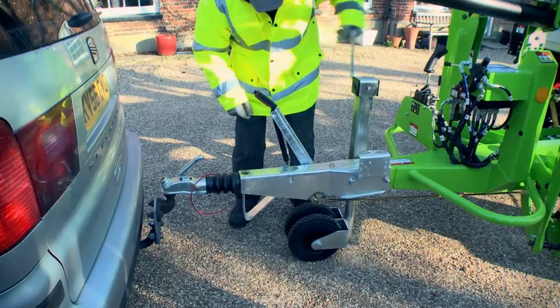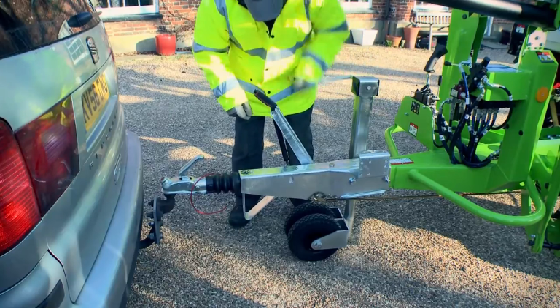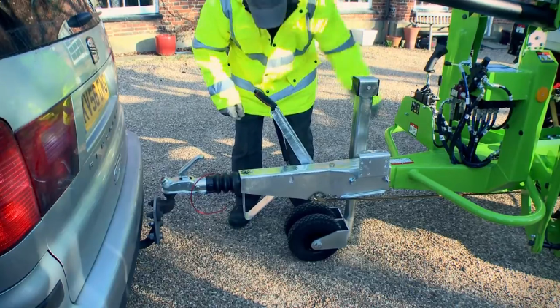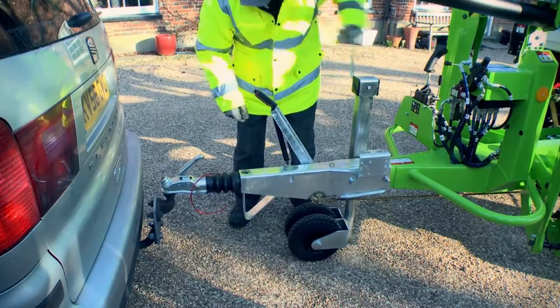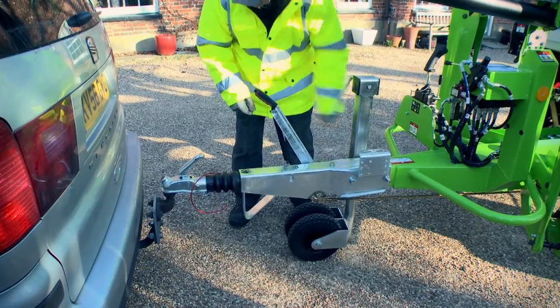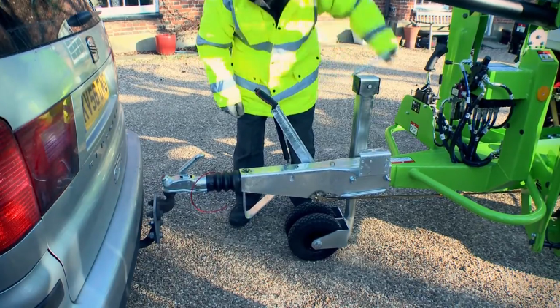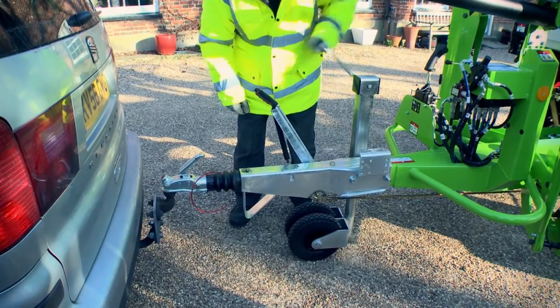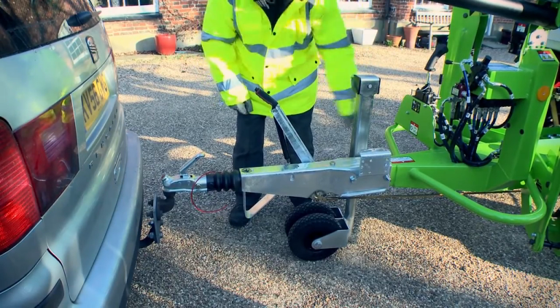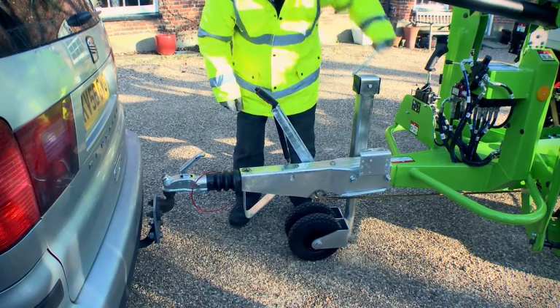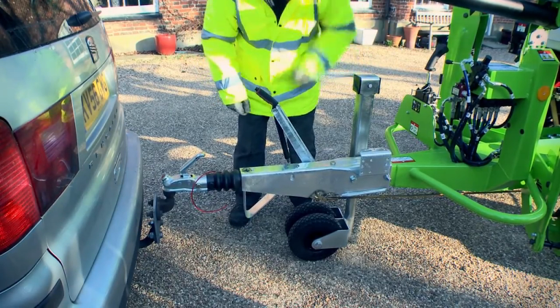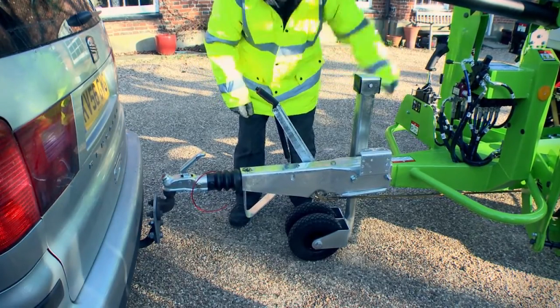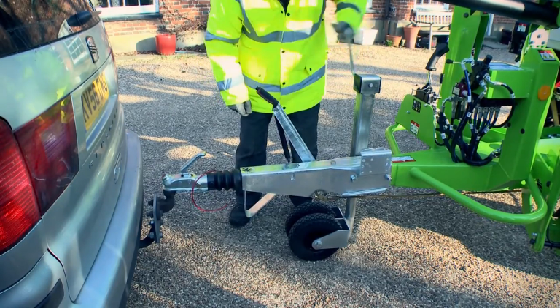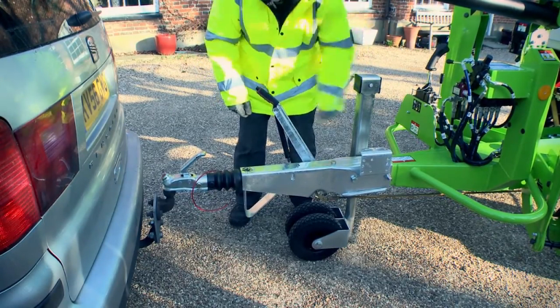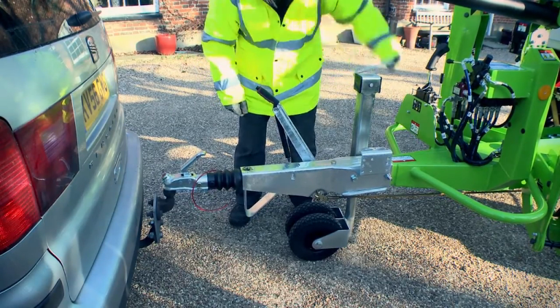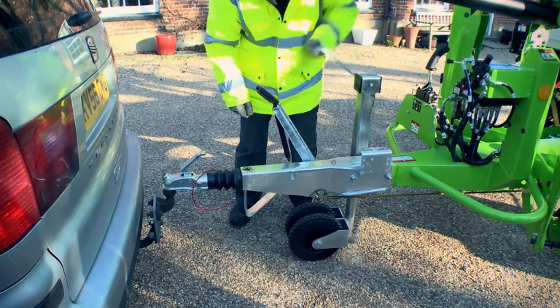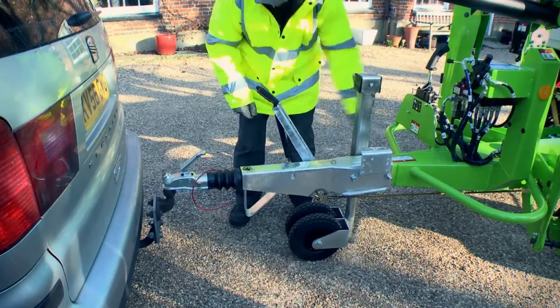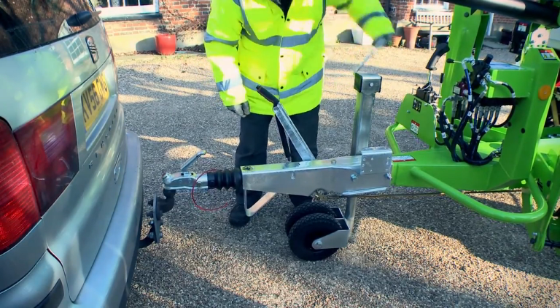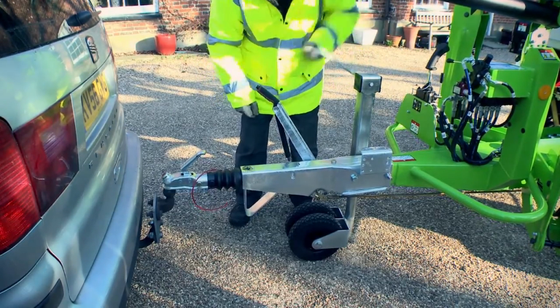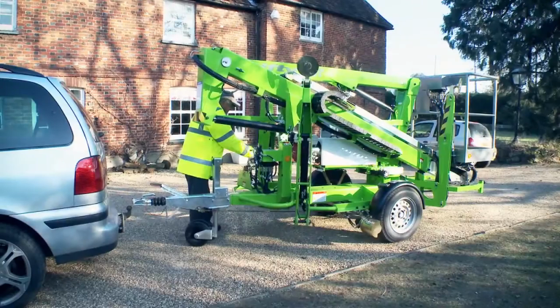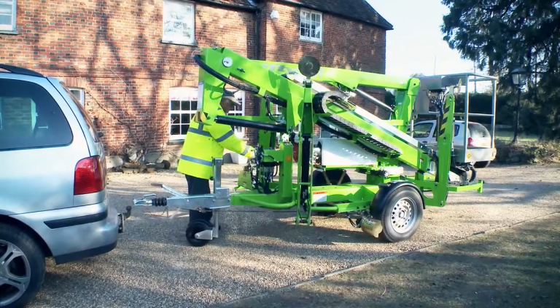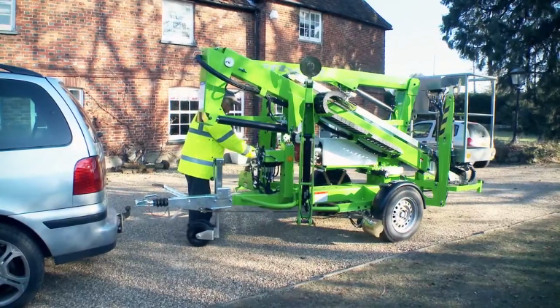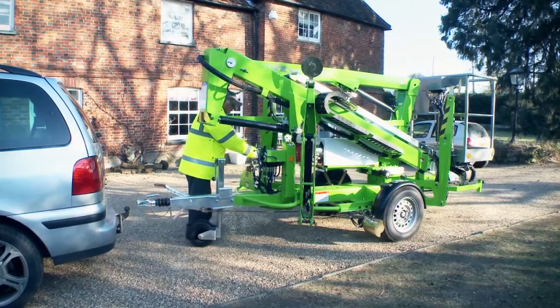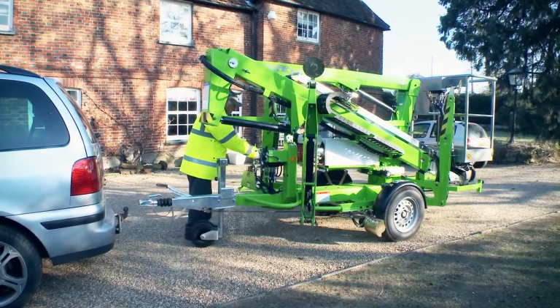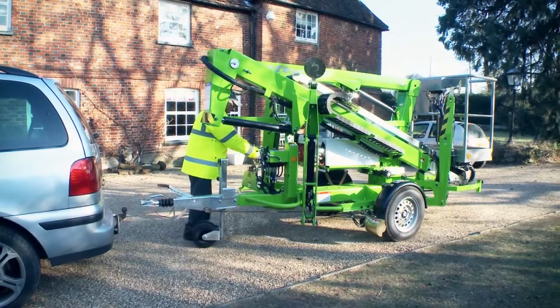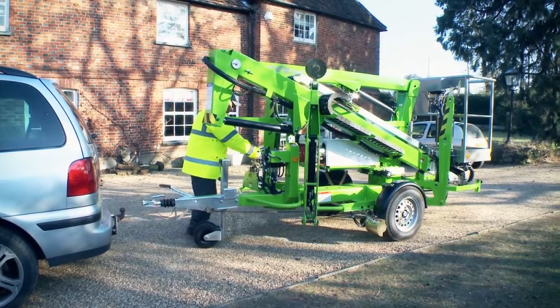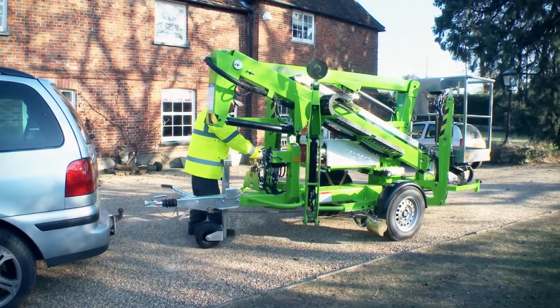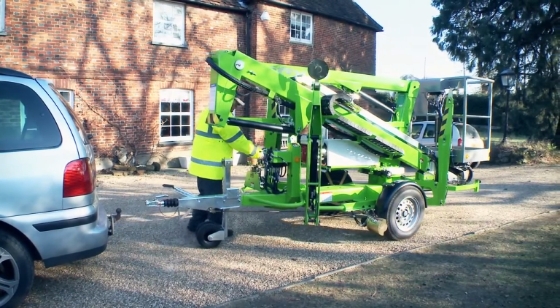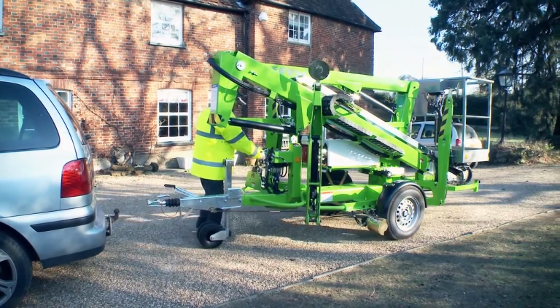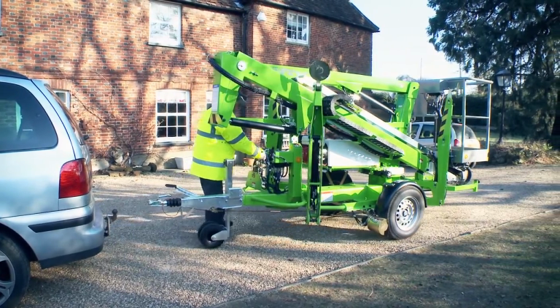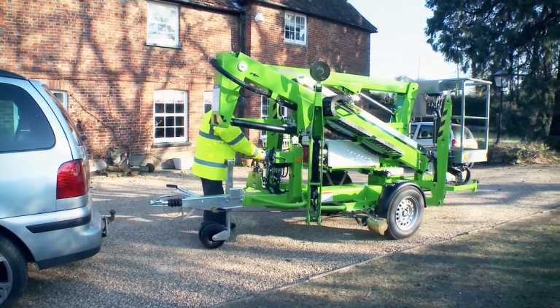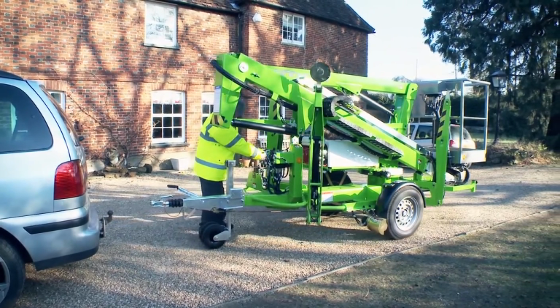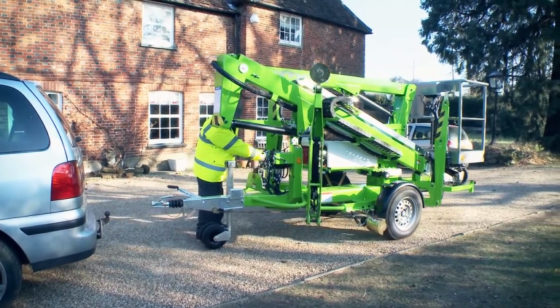Without assistance, one operator can unhitch and manoeuvre the trailer mount from one location to another in a safe and controlled manner.